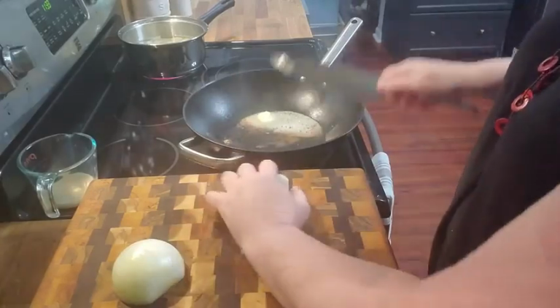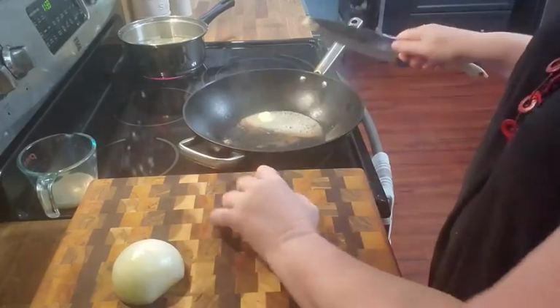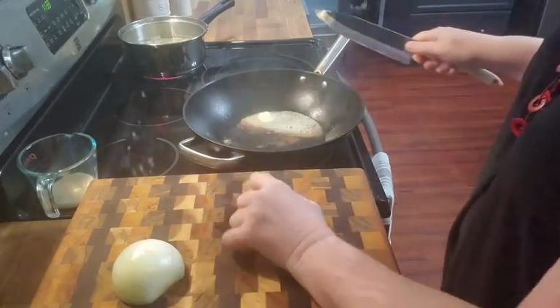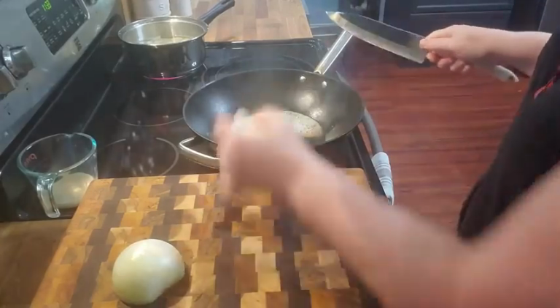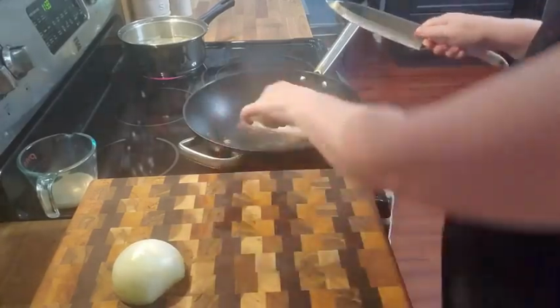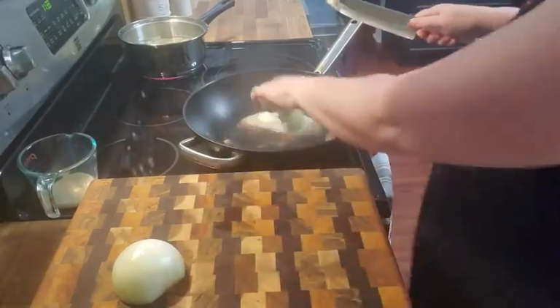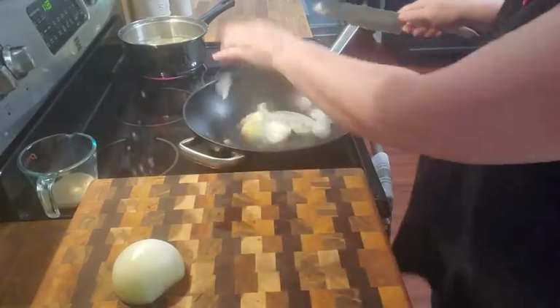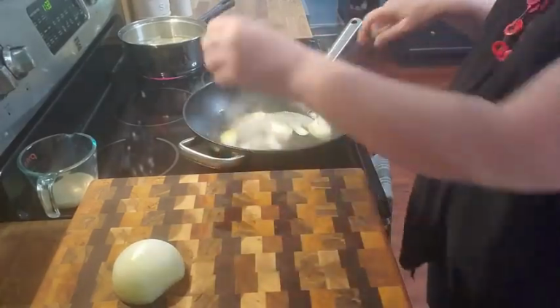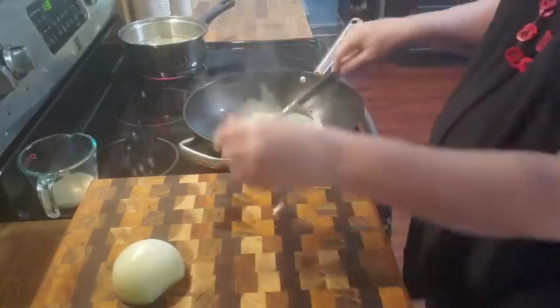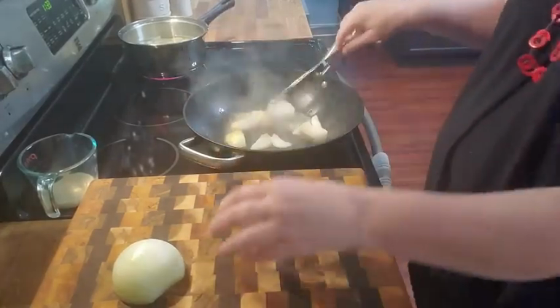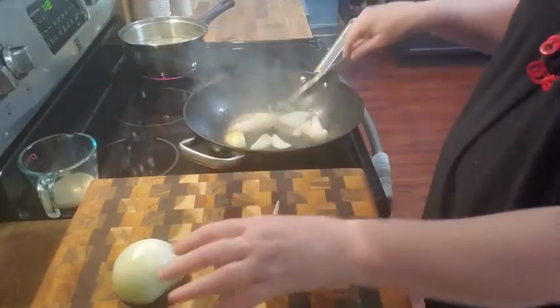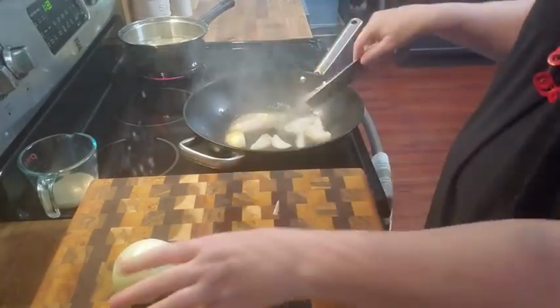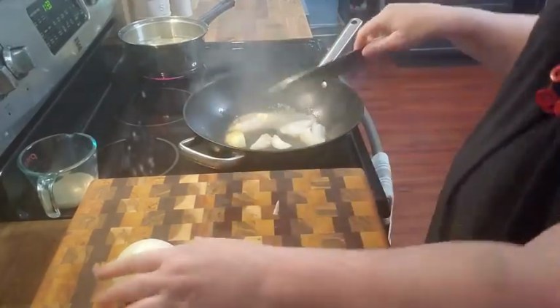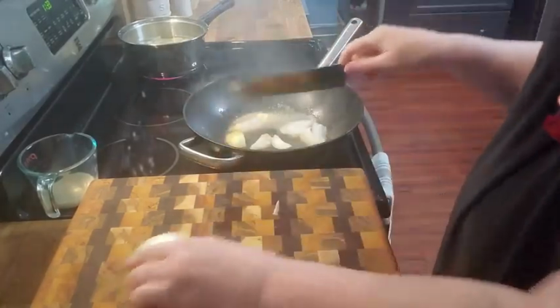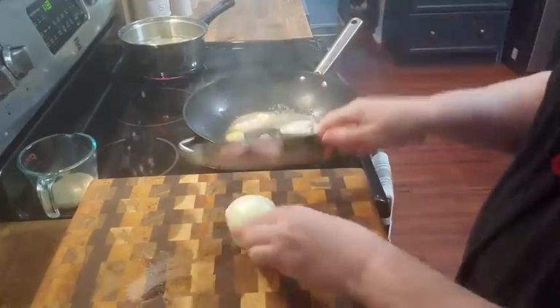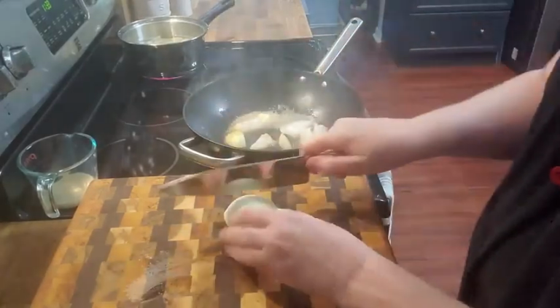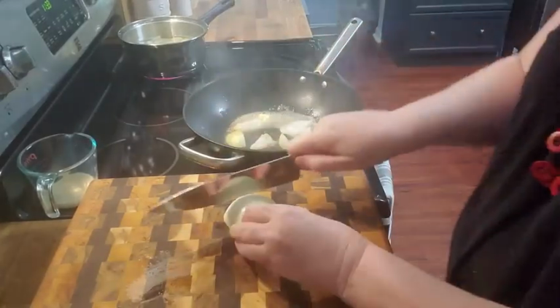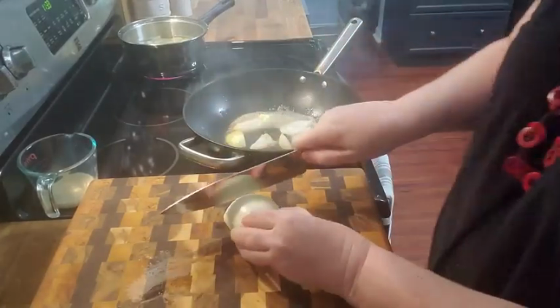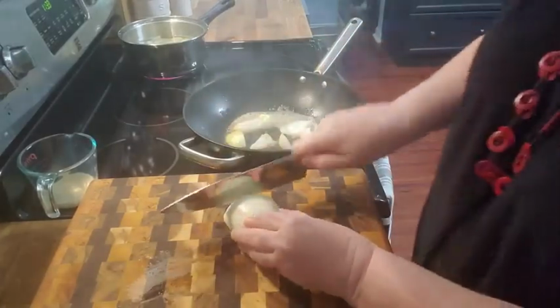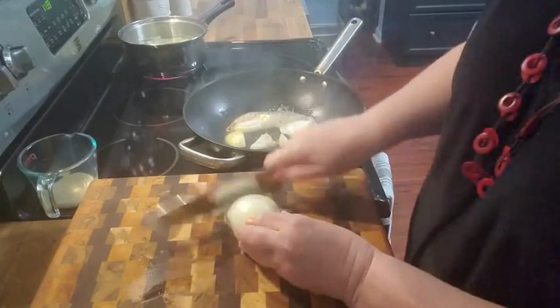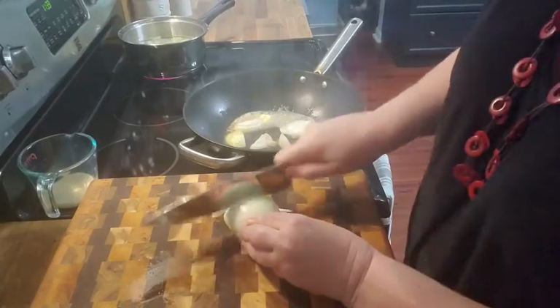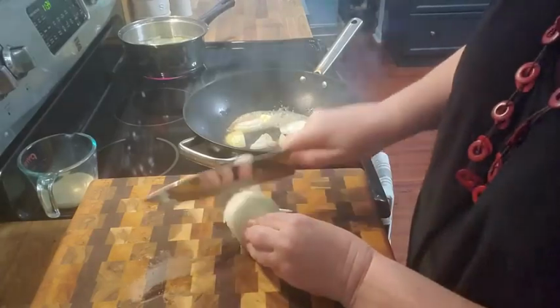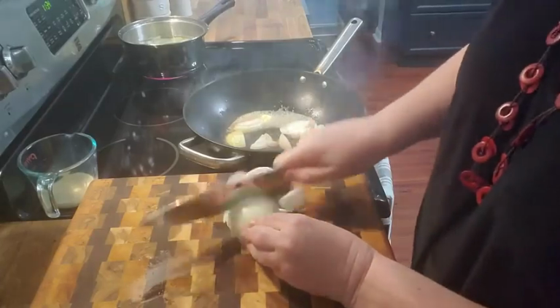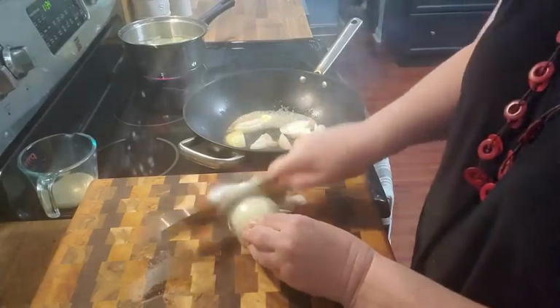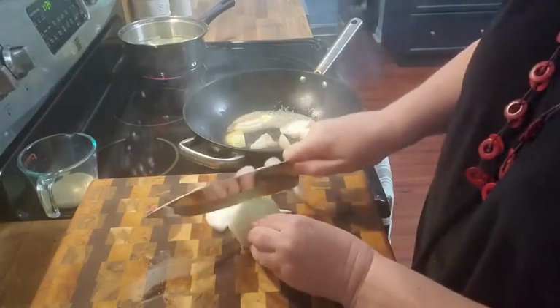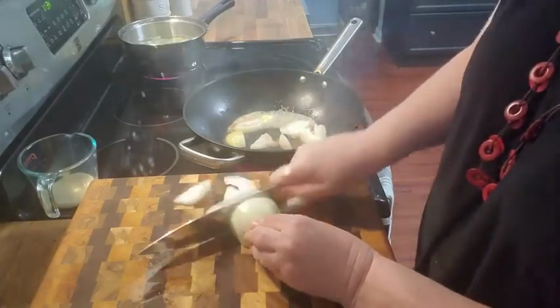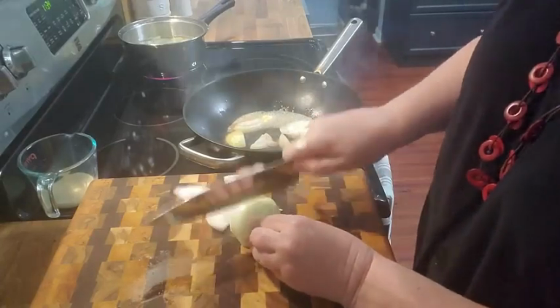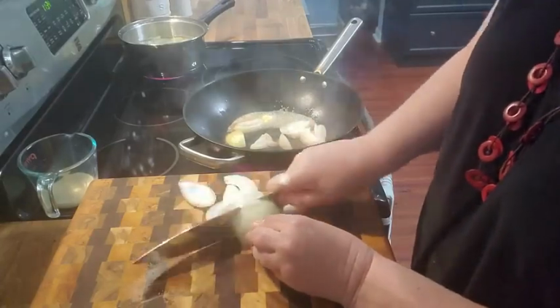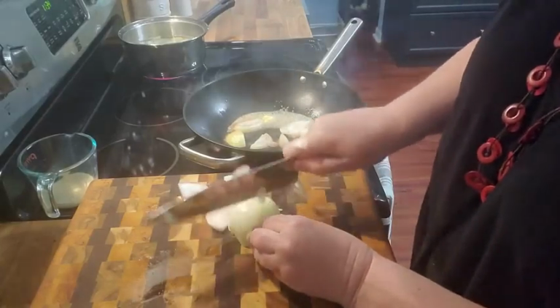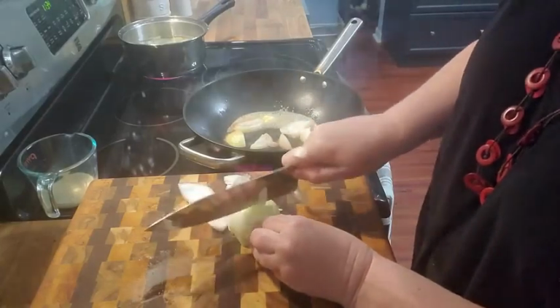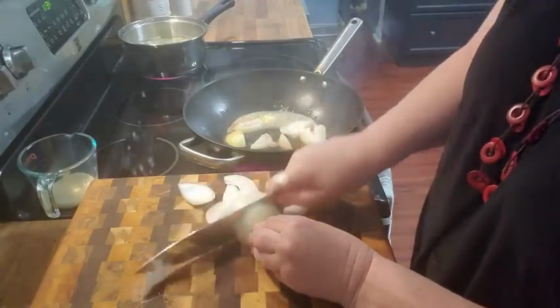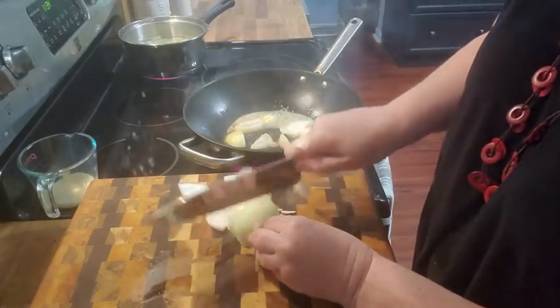My butter's getting brown, but I think it'll be good. Let's make it taste good, won't it?